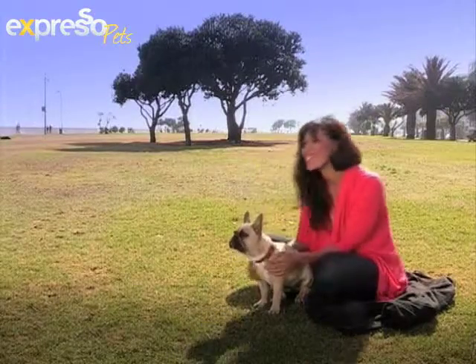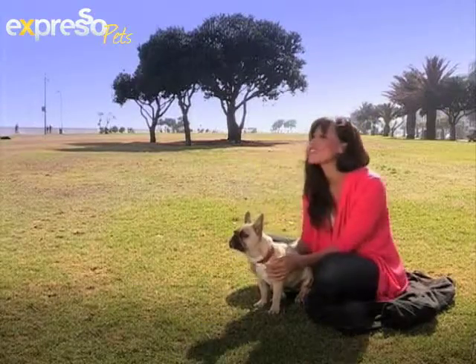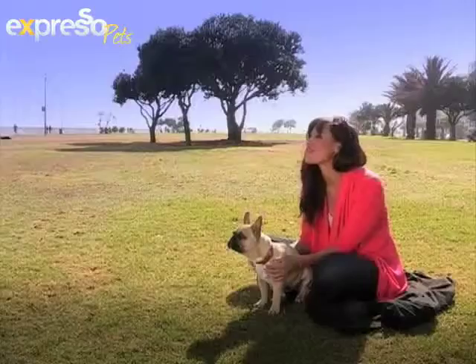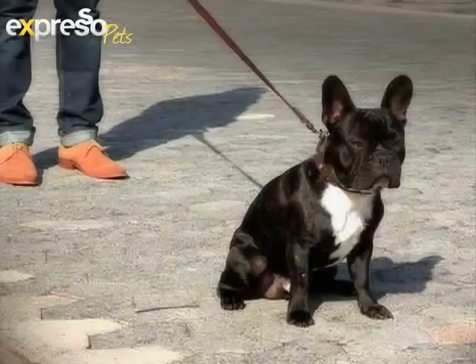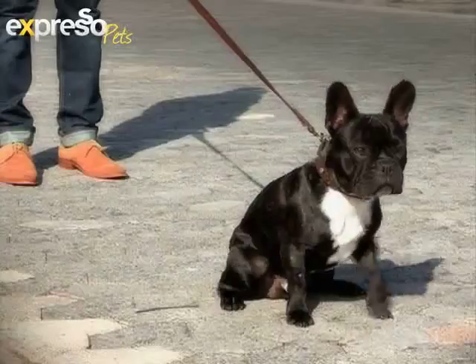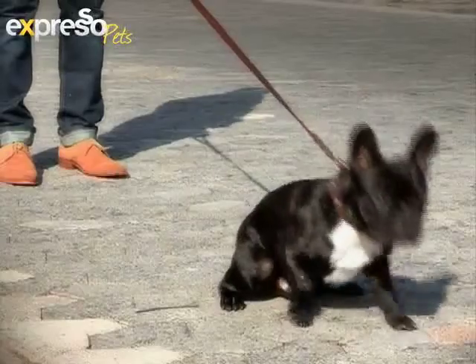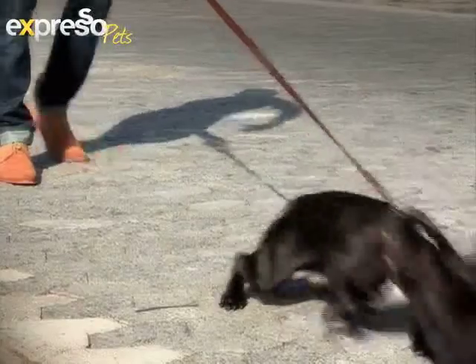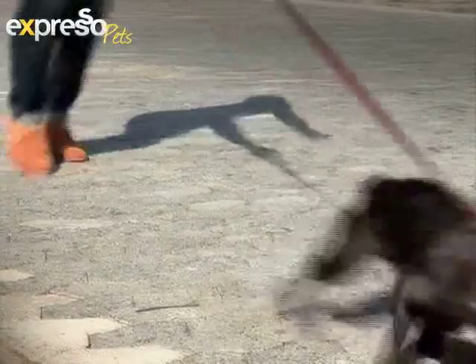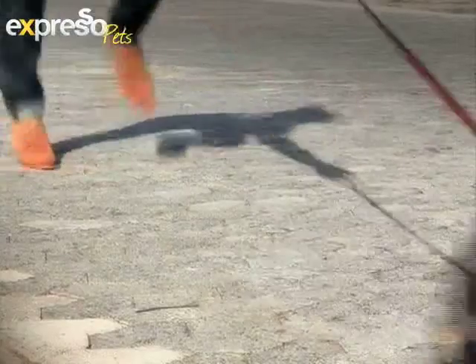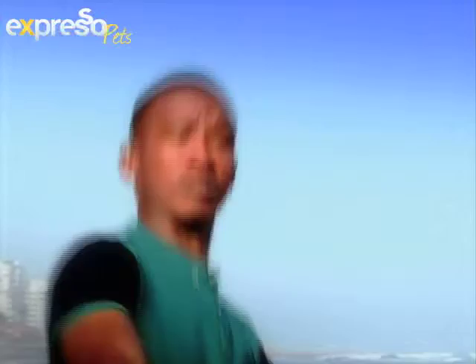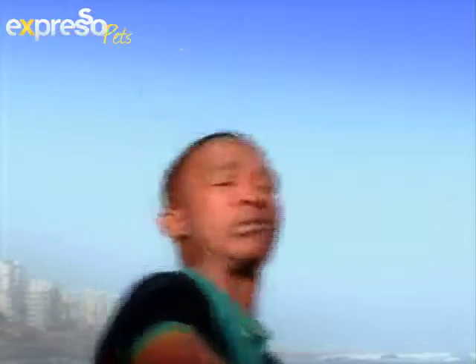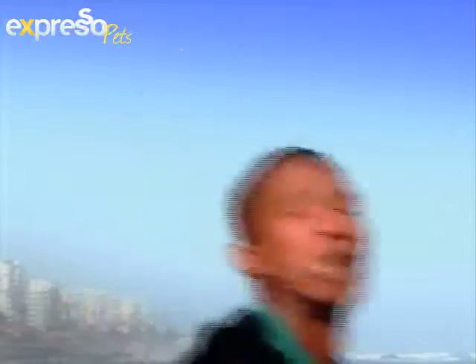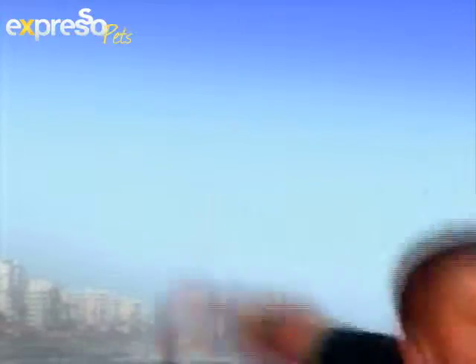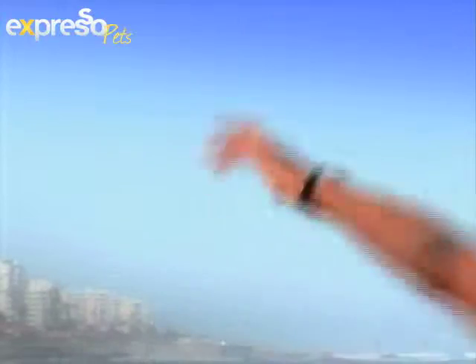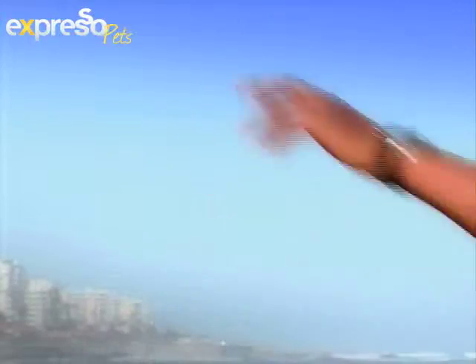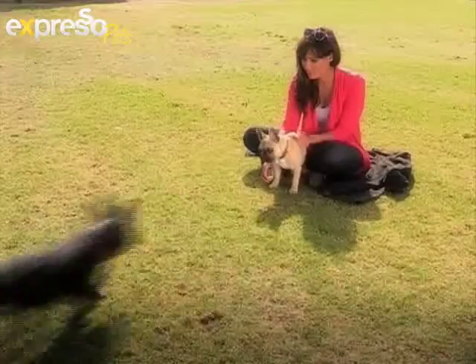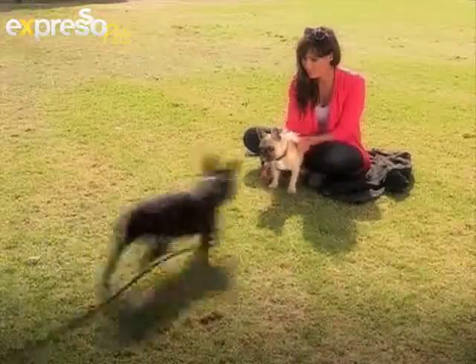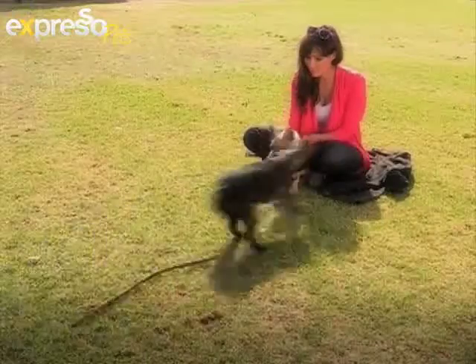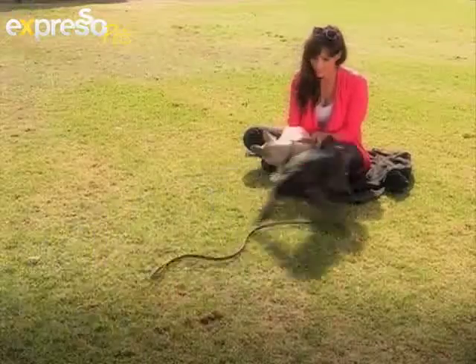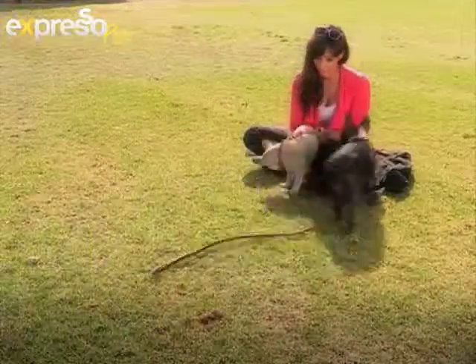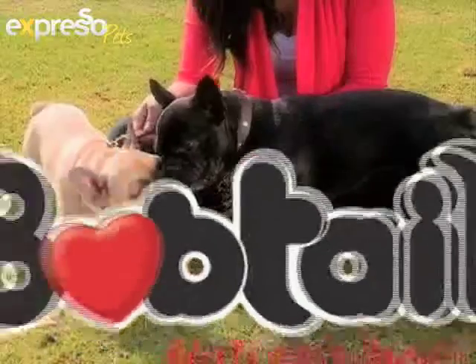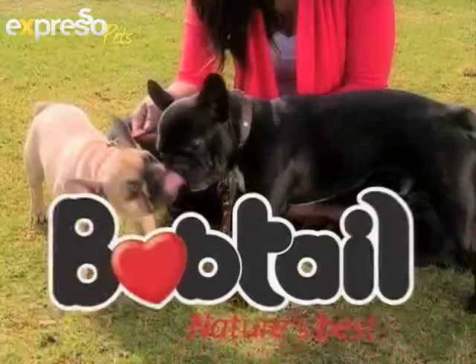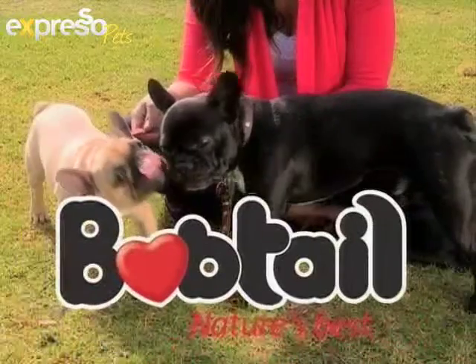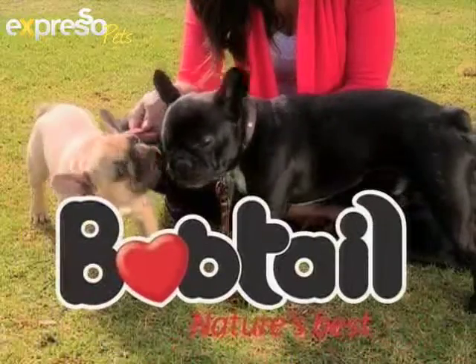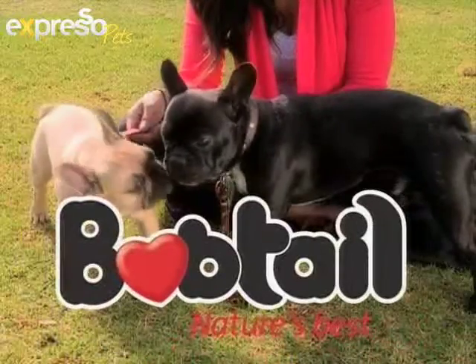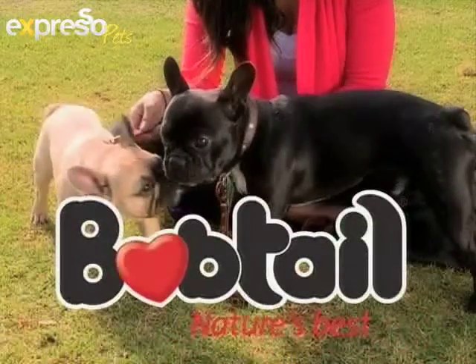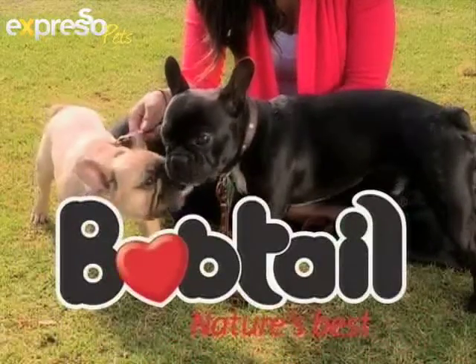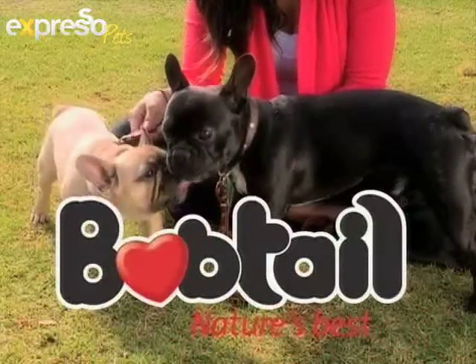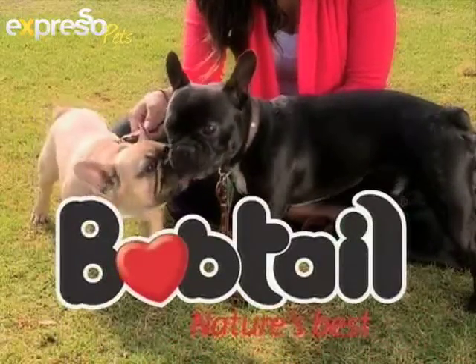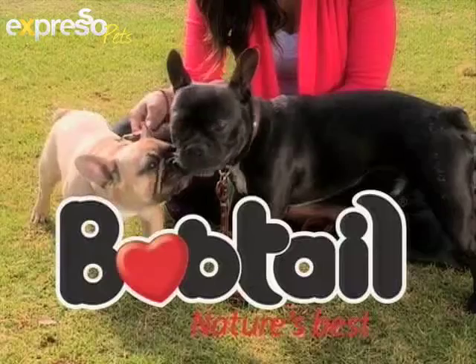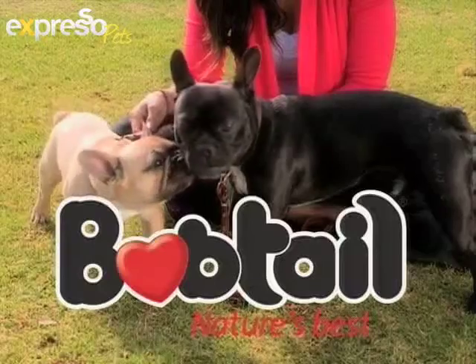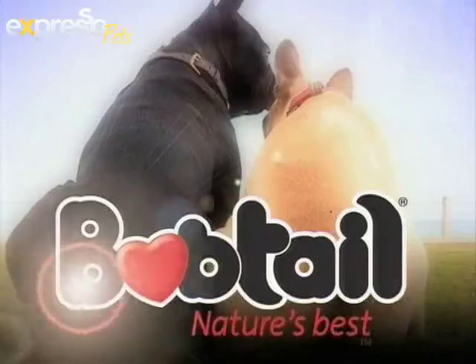Share the love with South Africa's most loved dog food — Bobtail, for strong South African dogs.